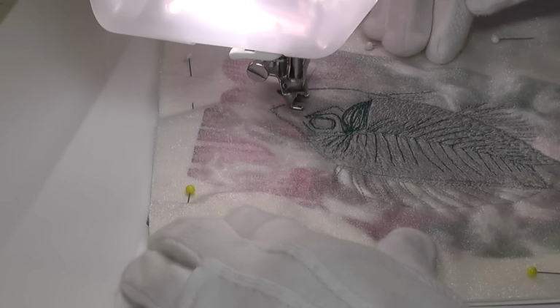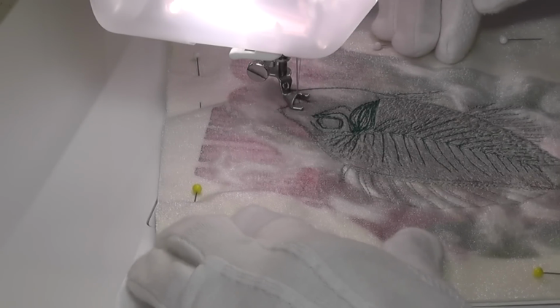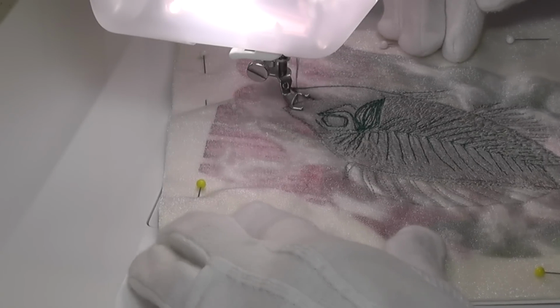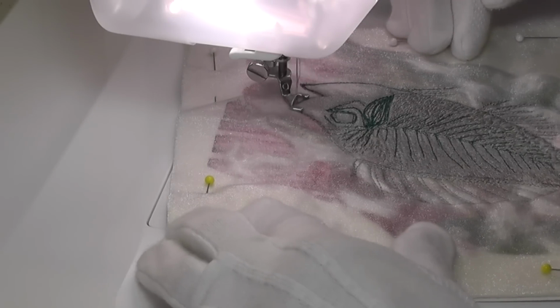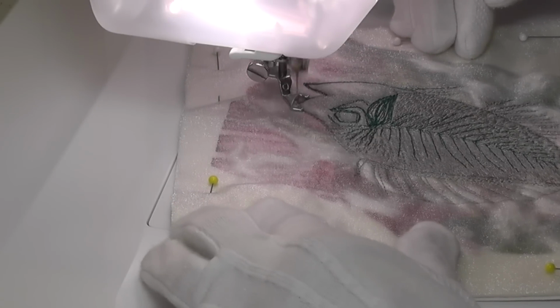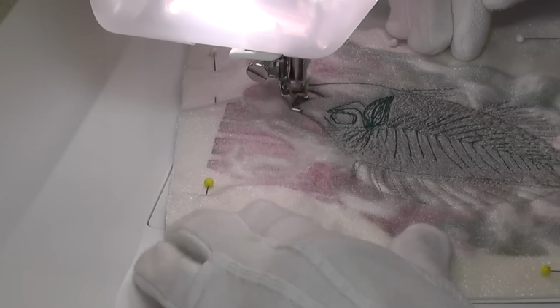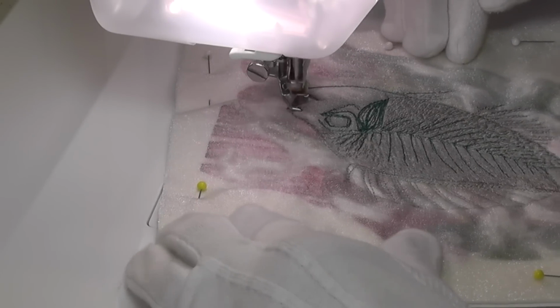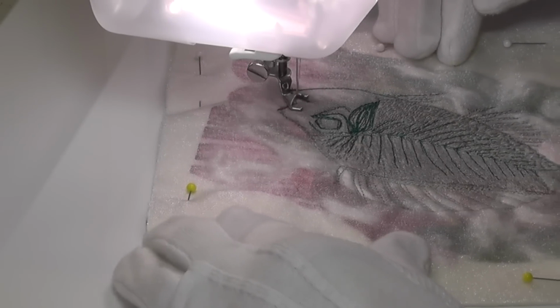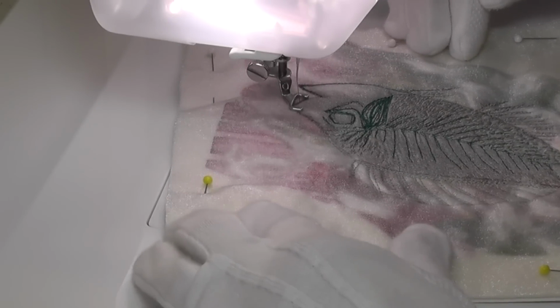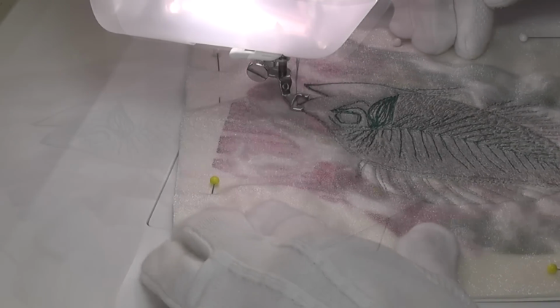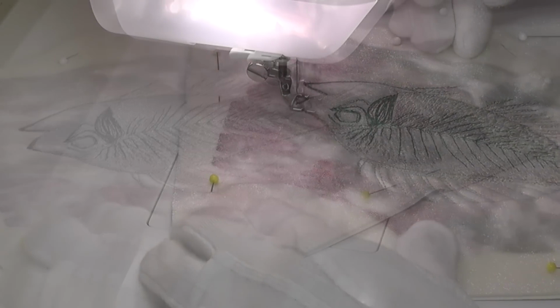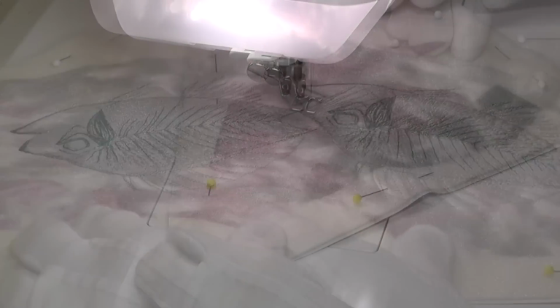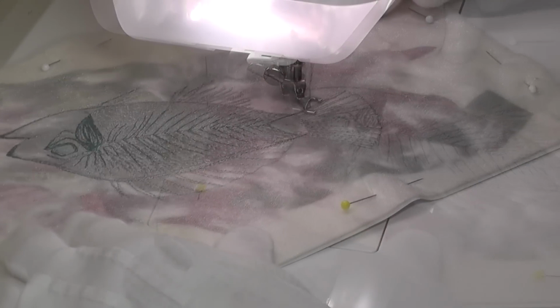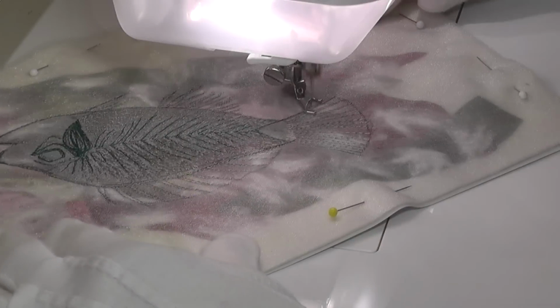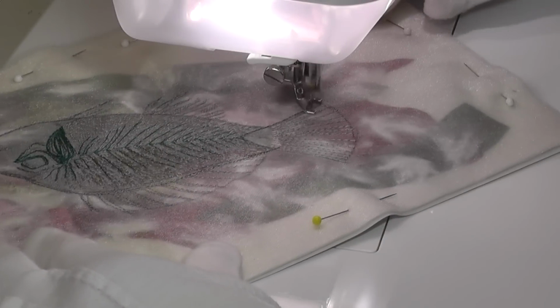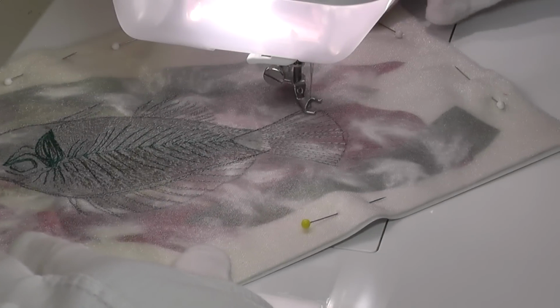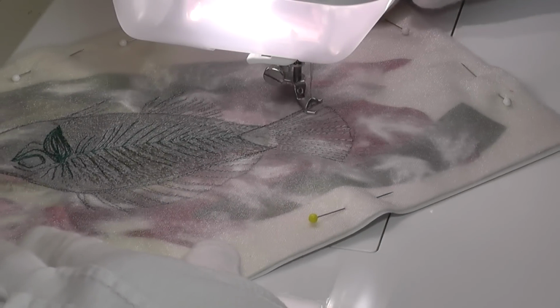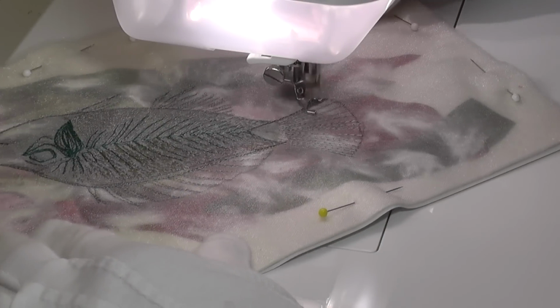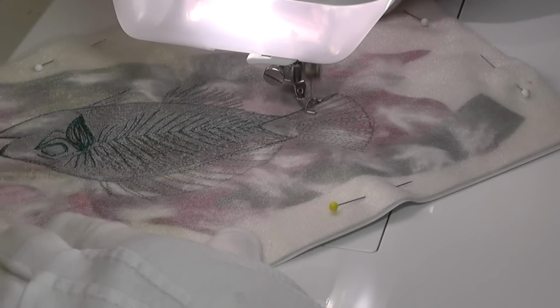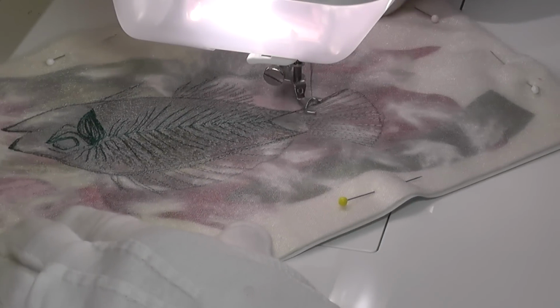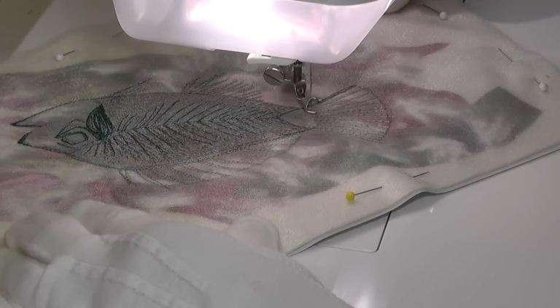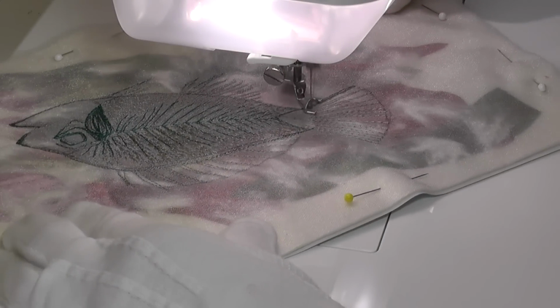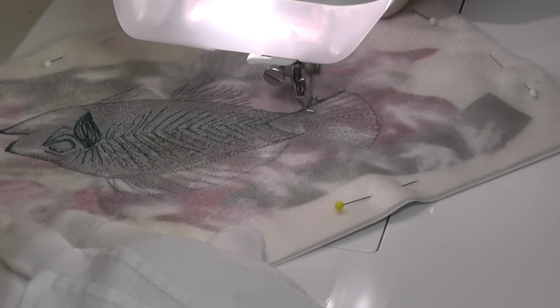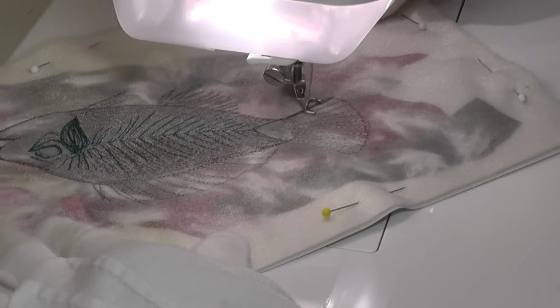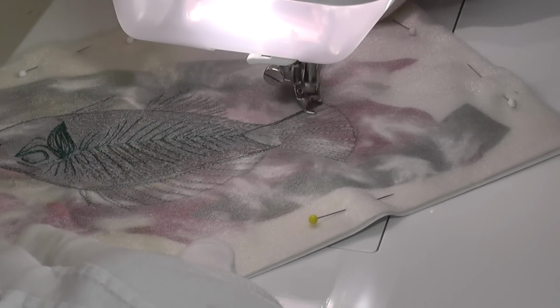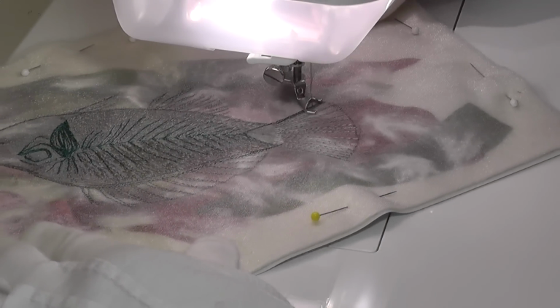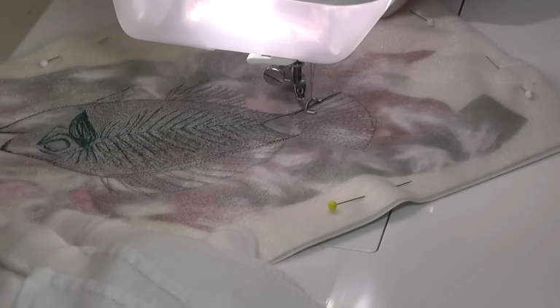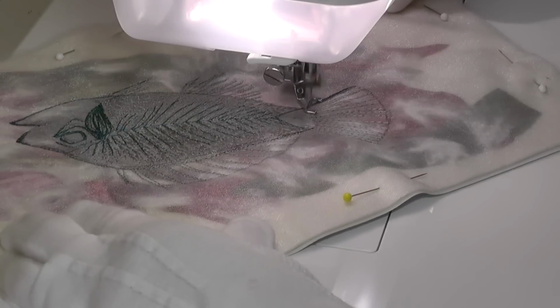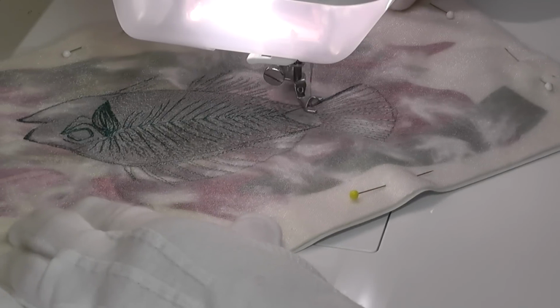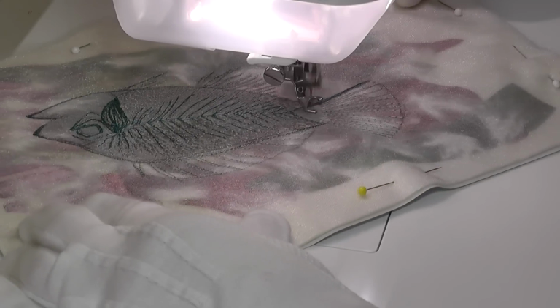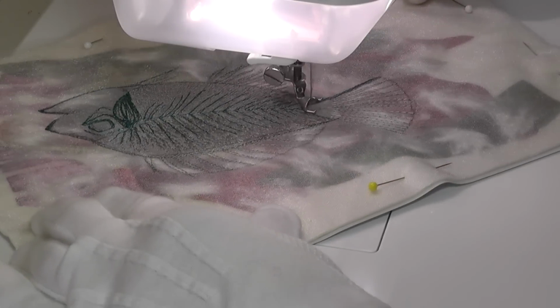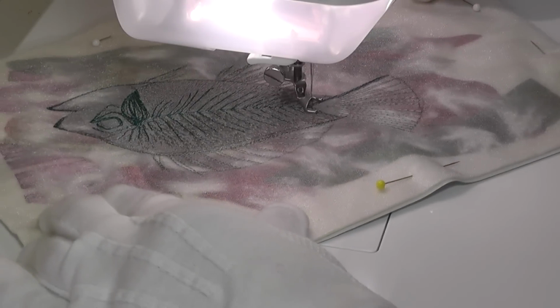During this first build-up of the design, I'm using free-motion straight stitch, working over some of the lines a number of times.